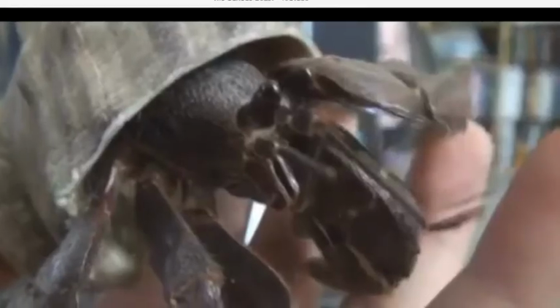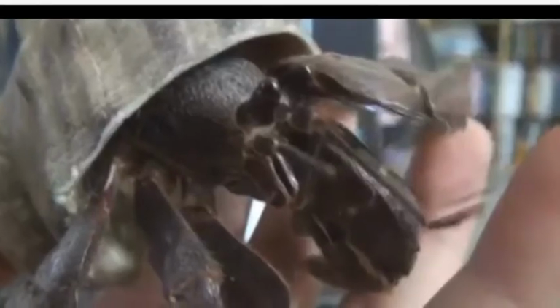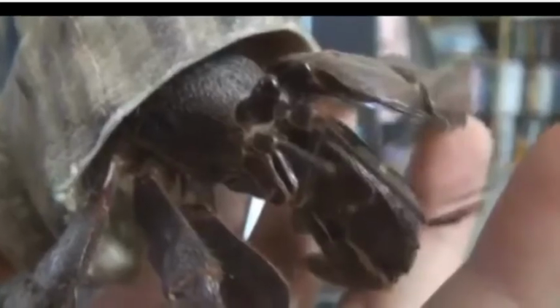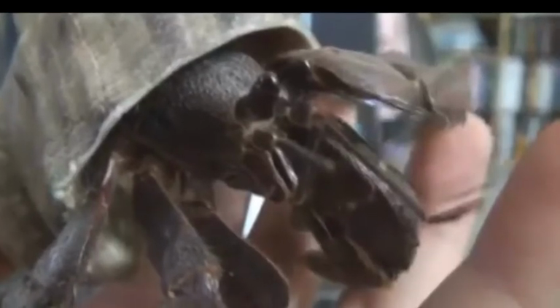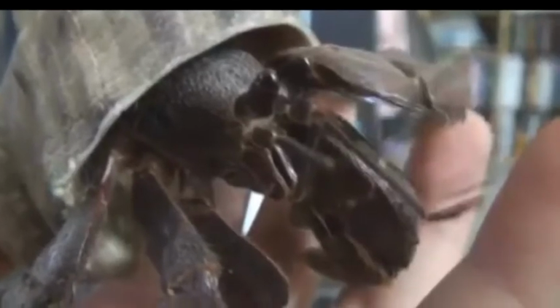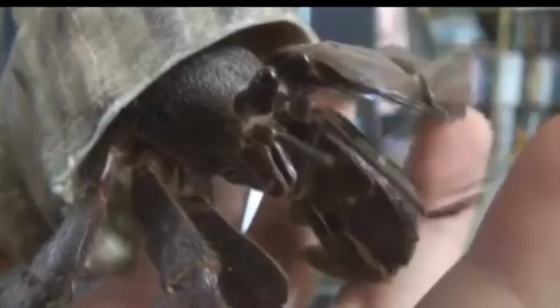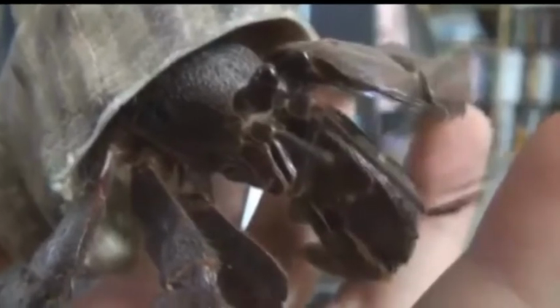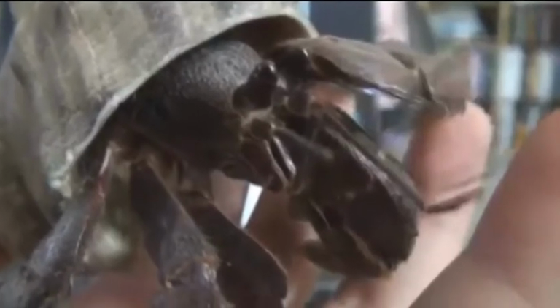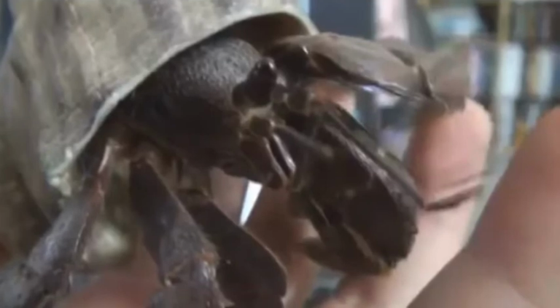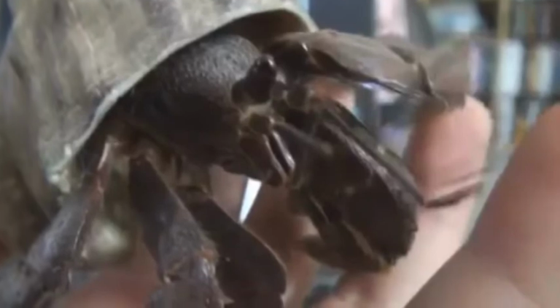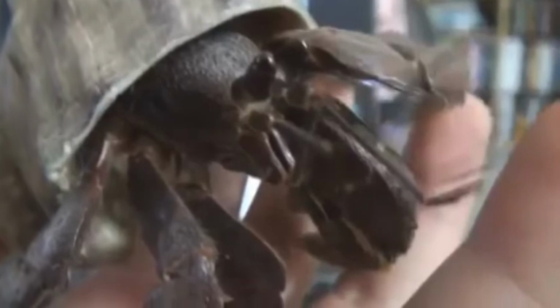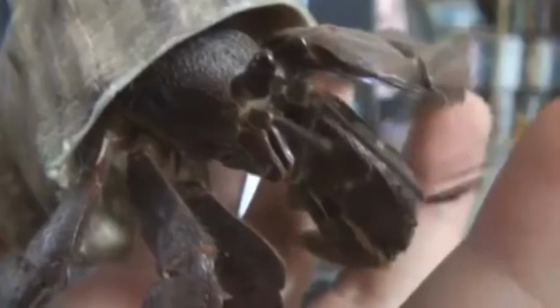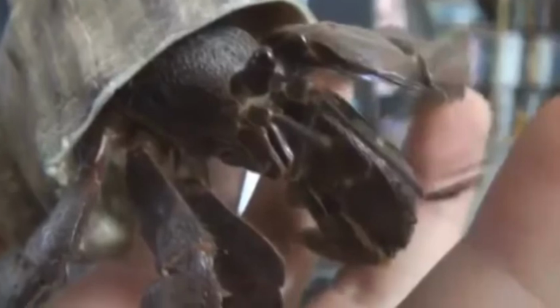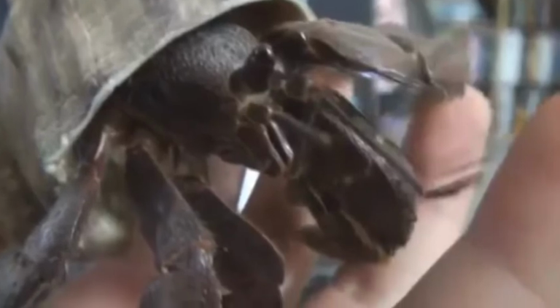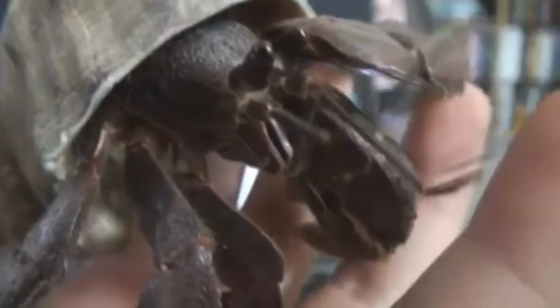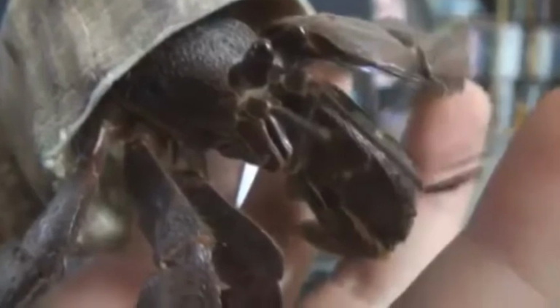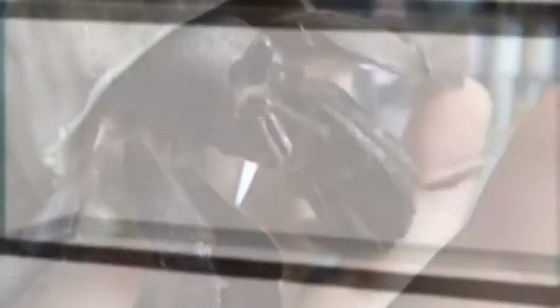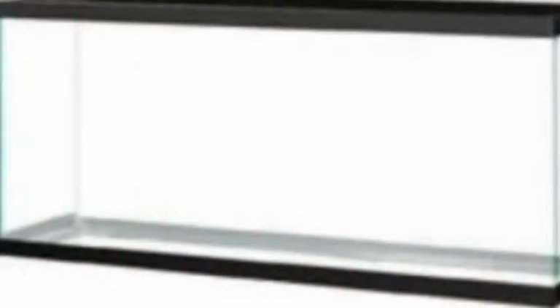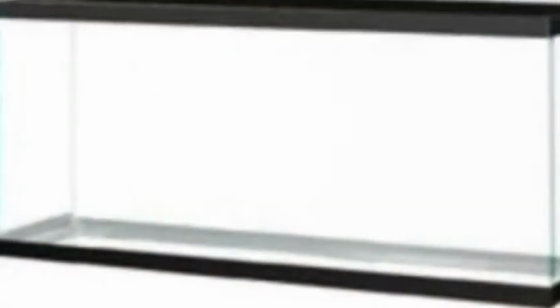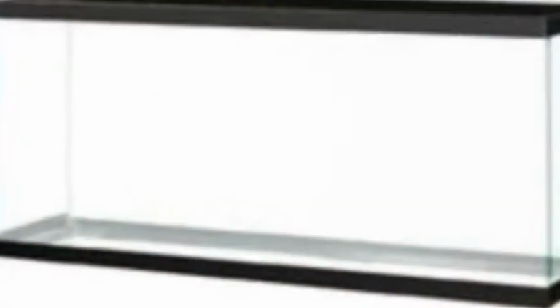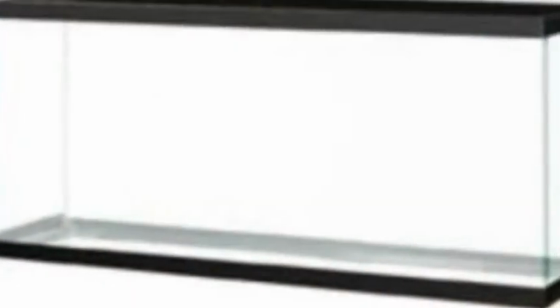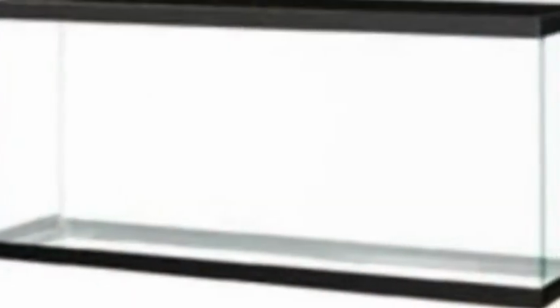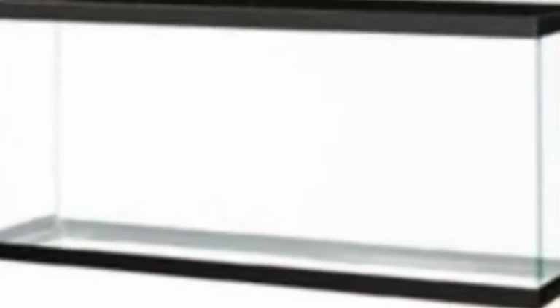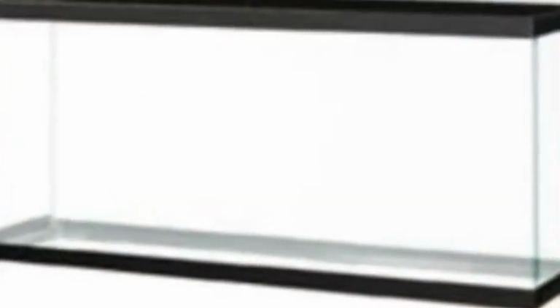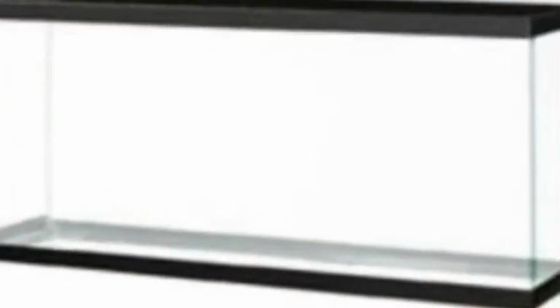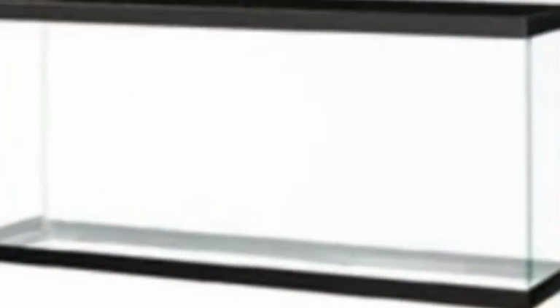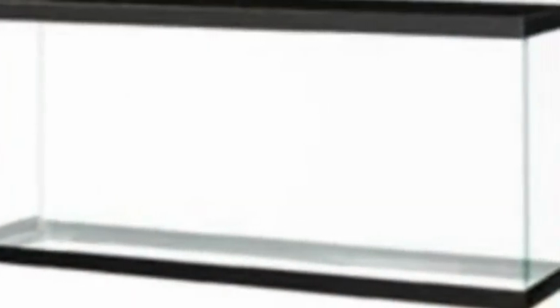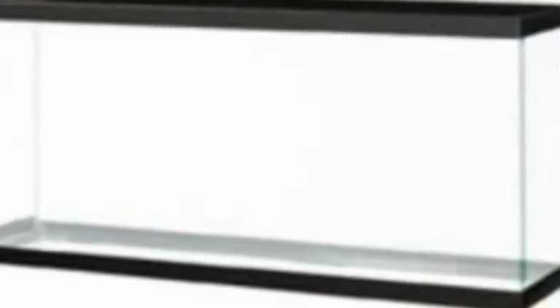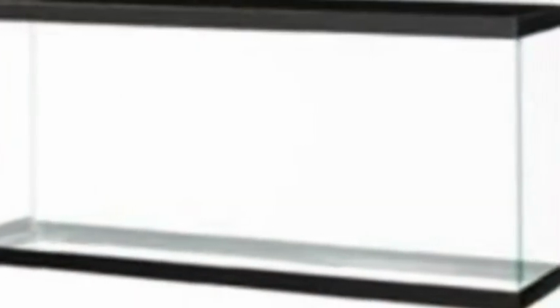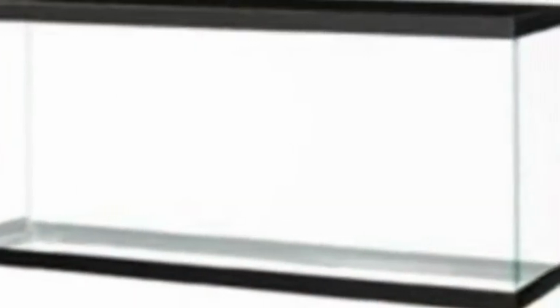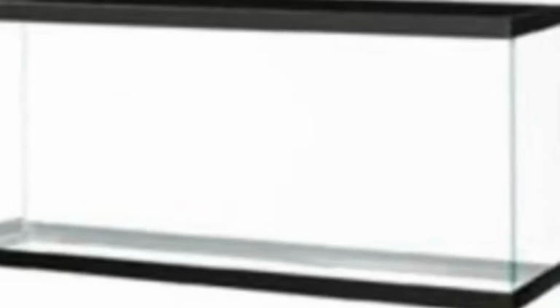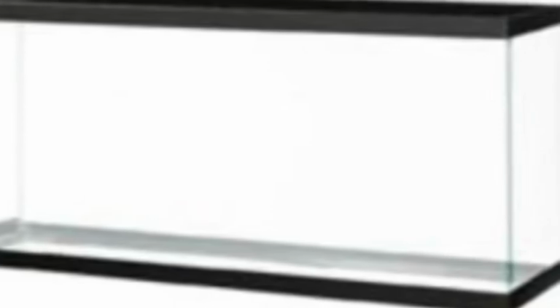If you have Jumbo Hermit Crabs like this little guy here, then you should at least have a tank bigger than my tank, which I have small Hermit Crabs.